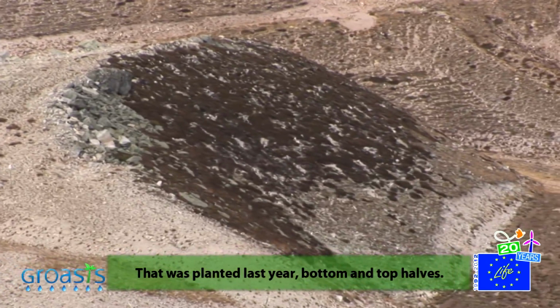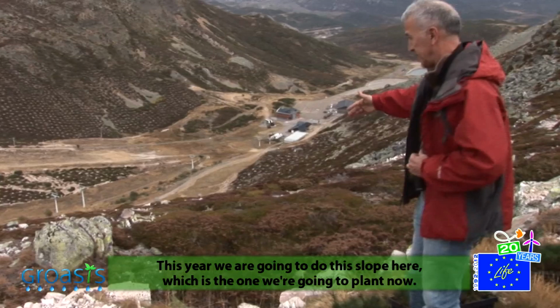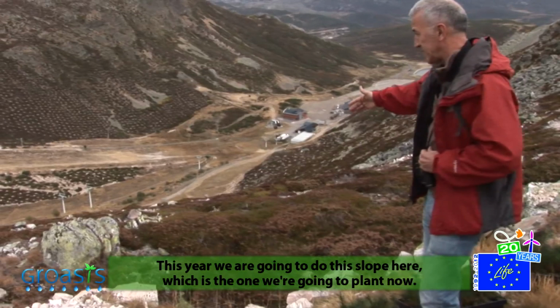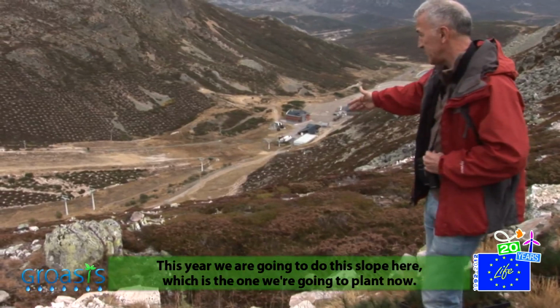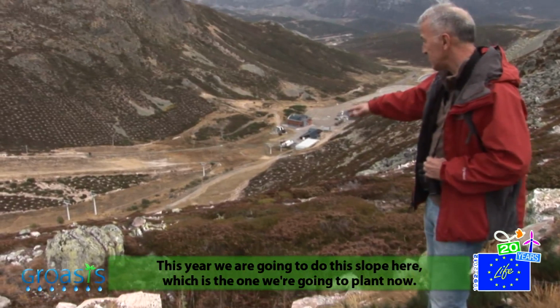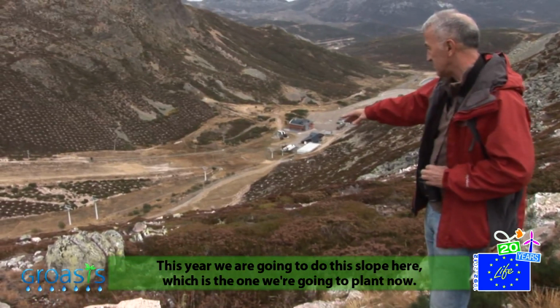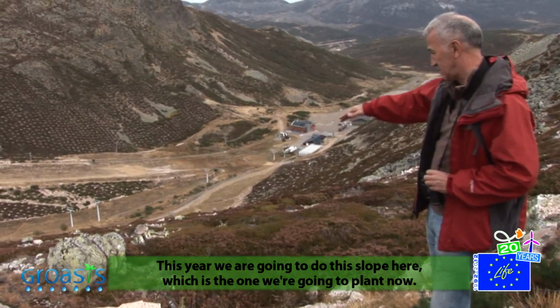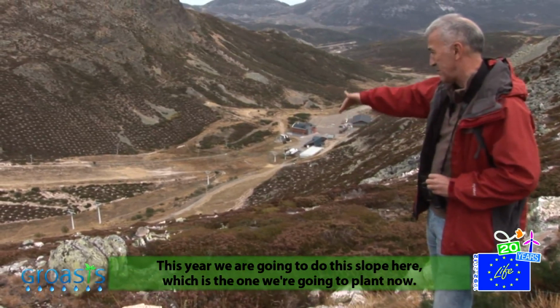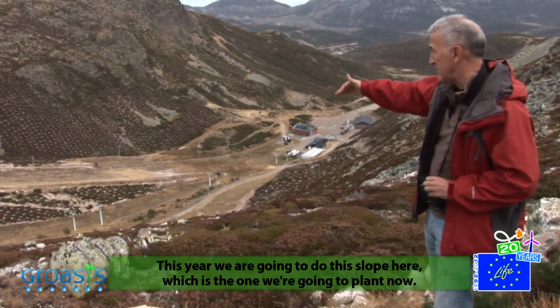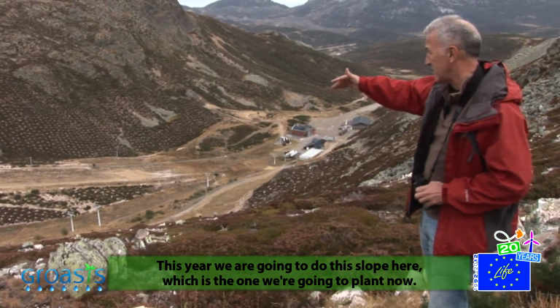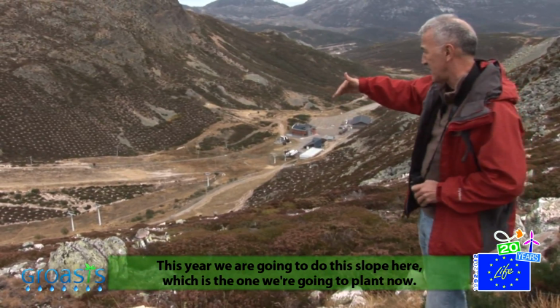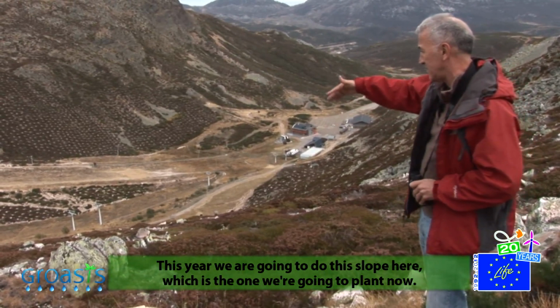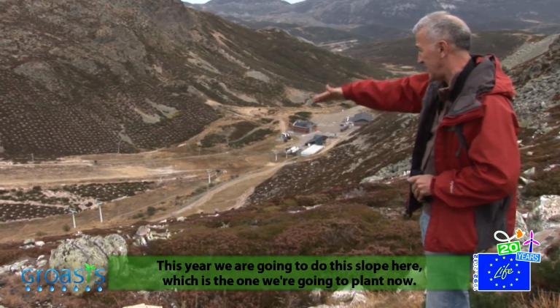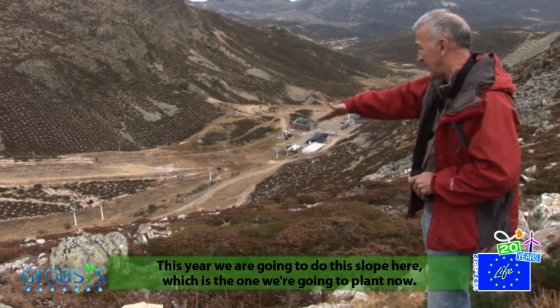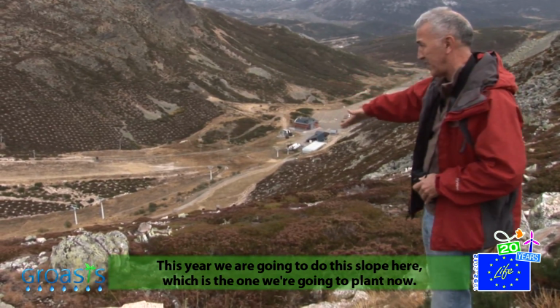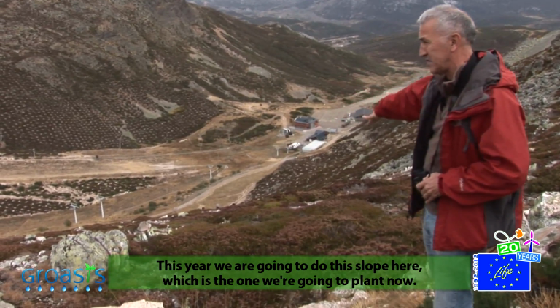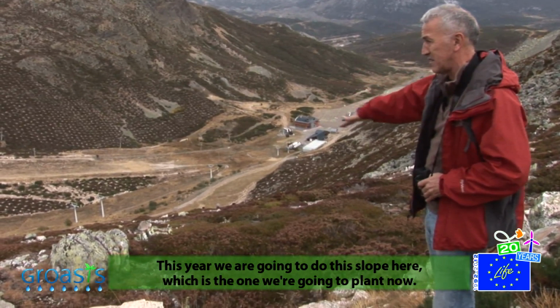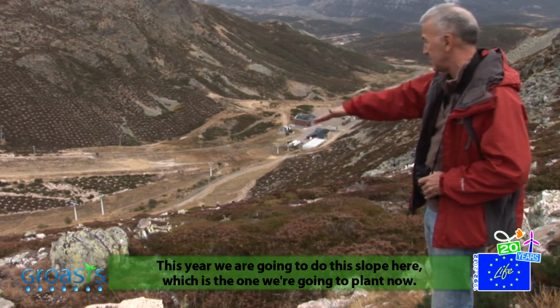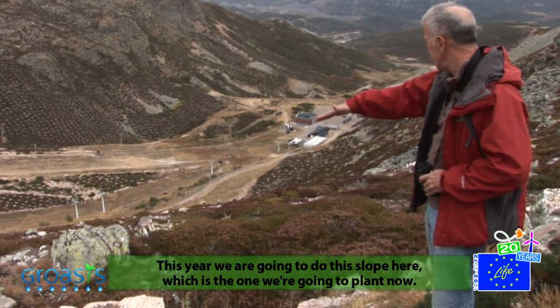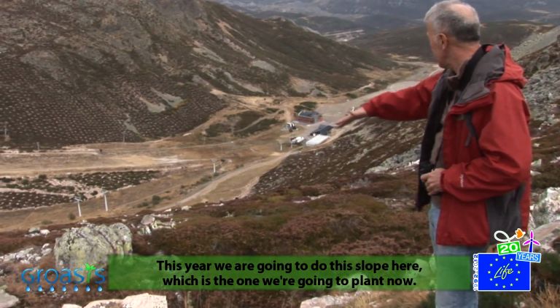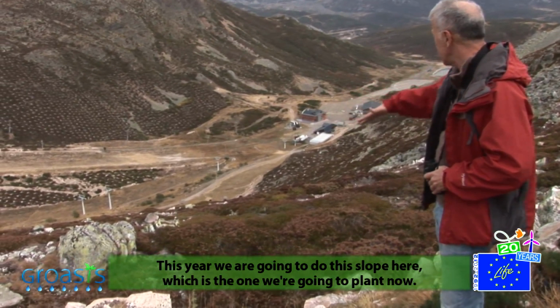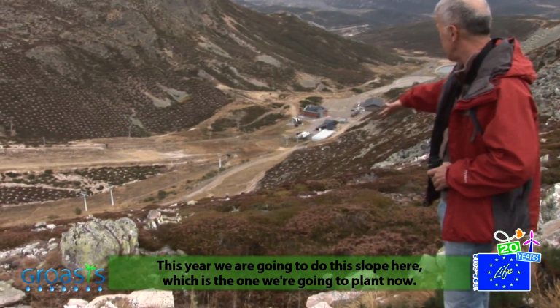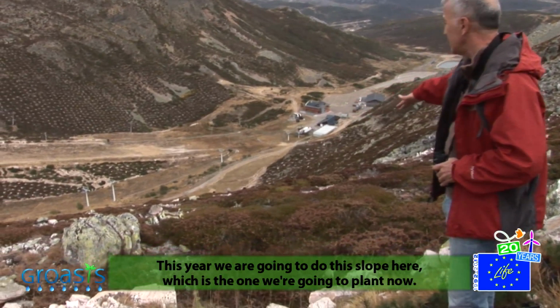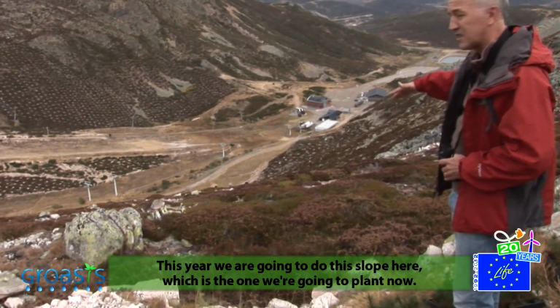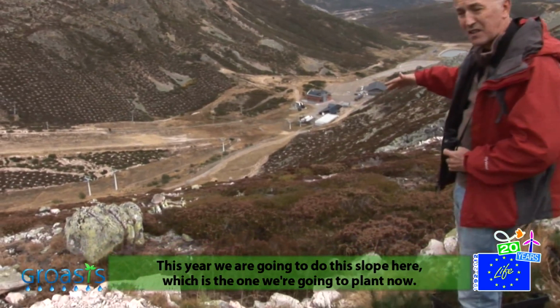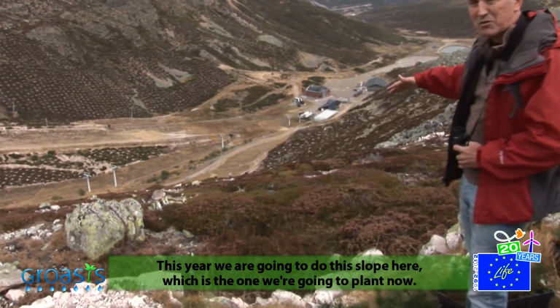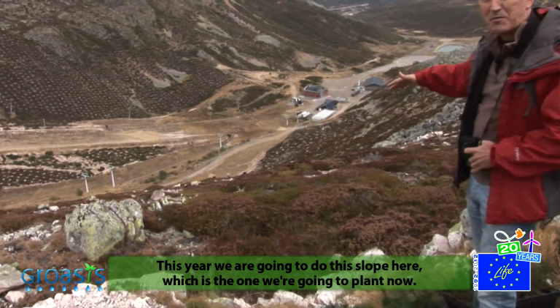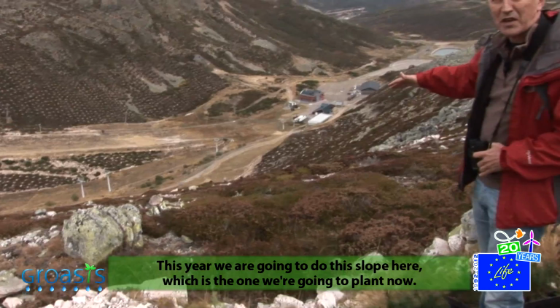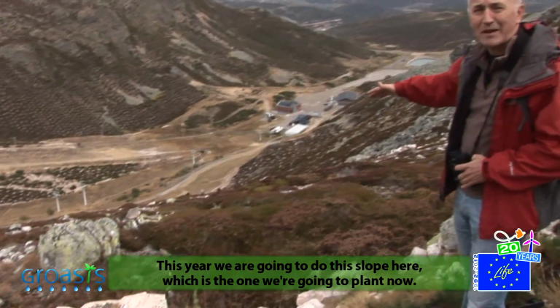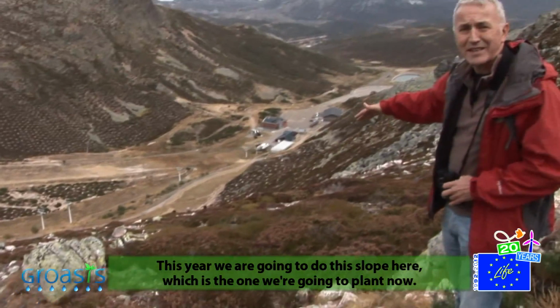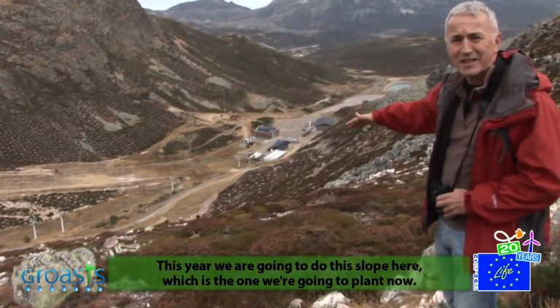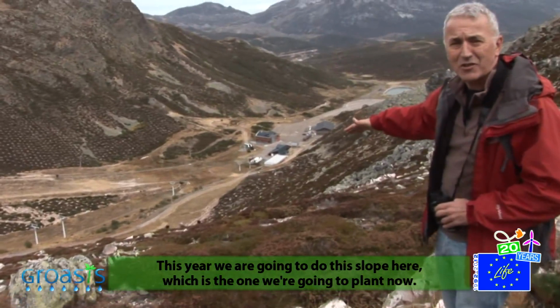This year, we will also plant the hill here. We are going to start planting now.